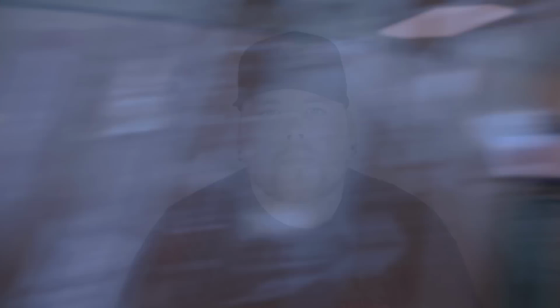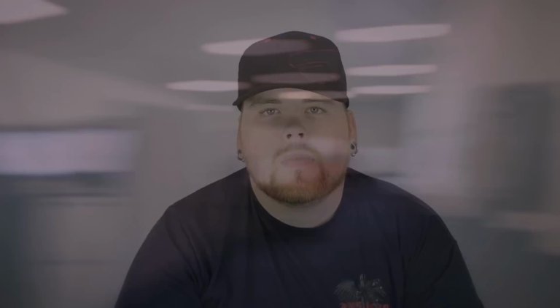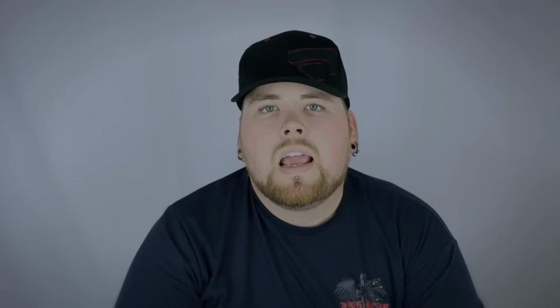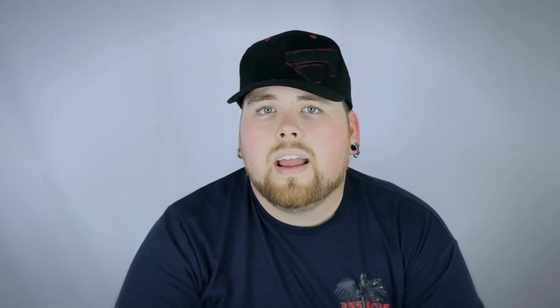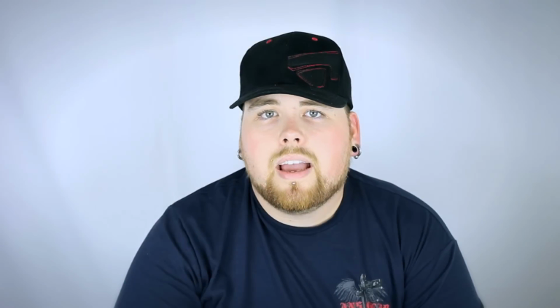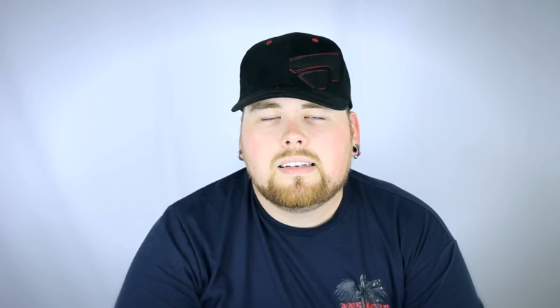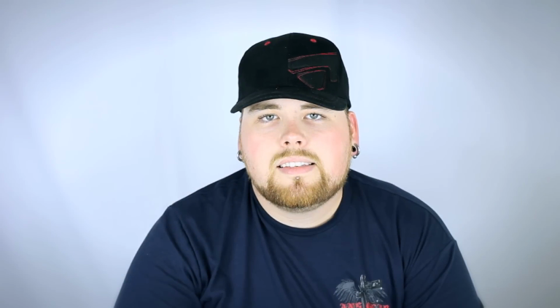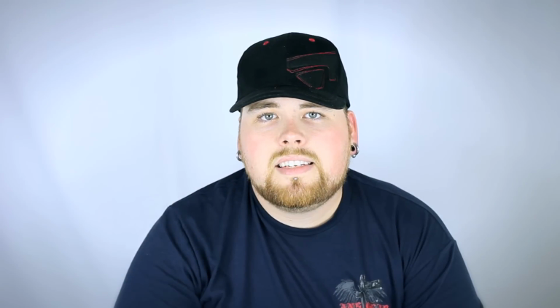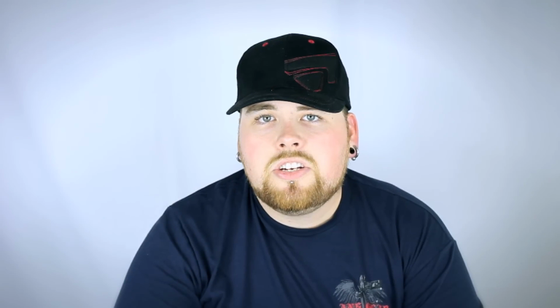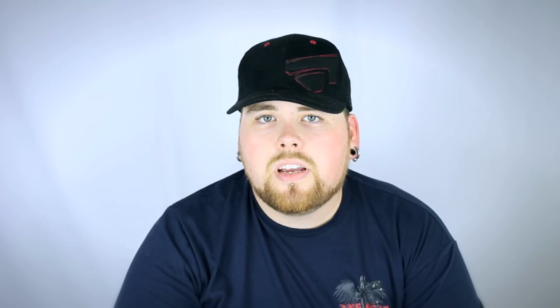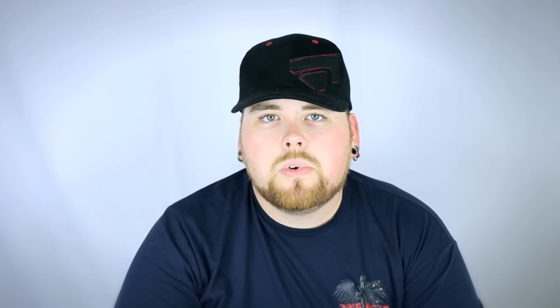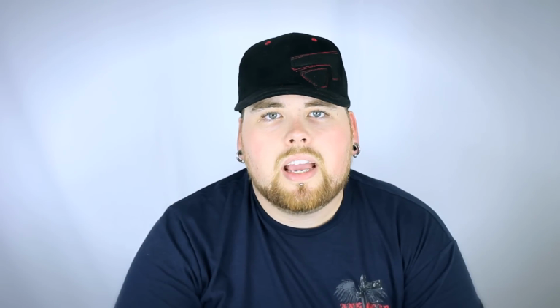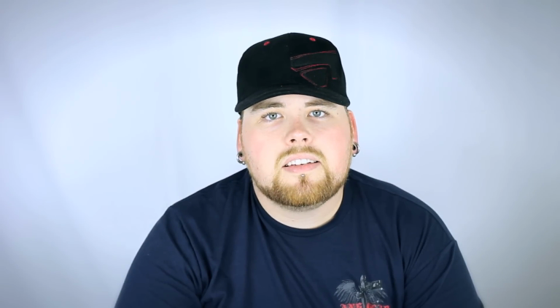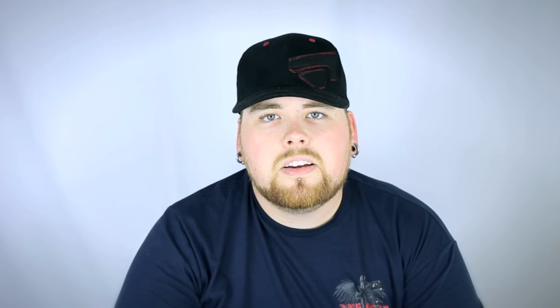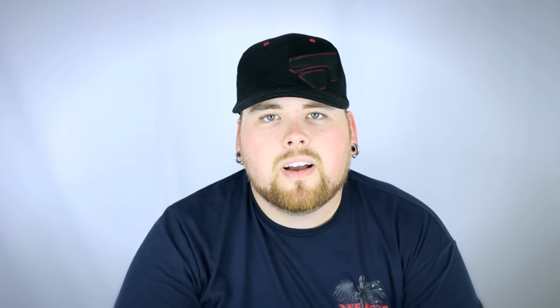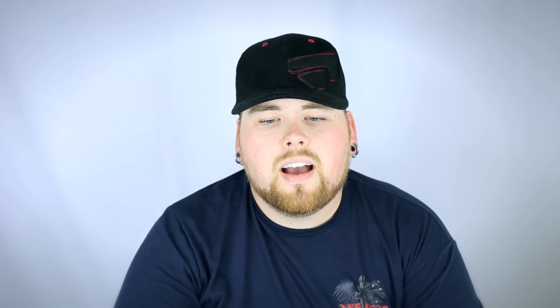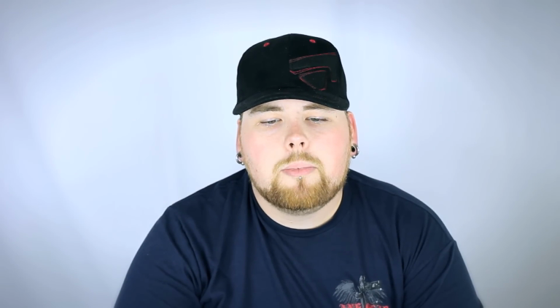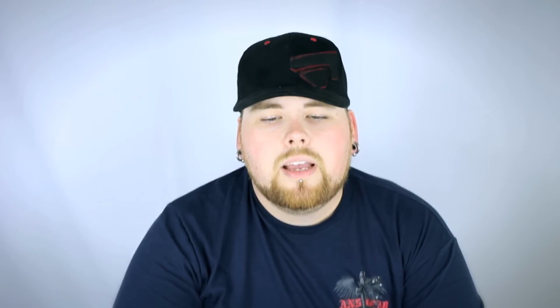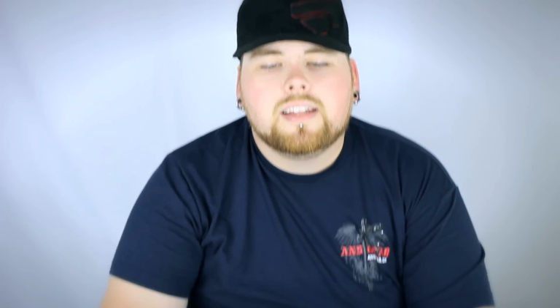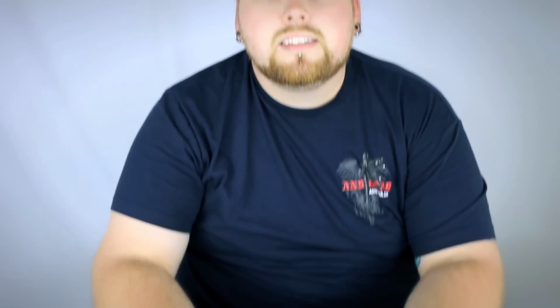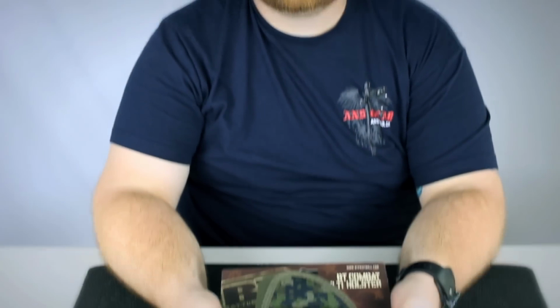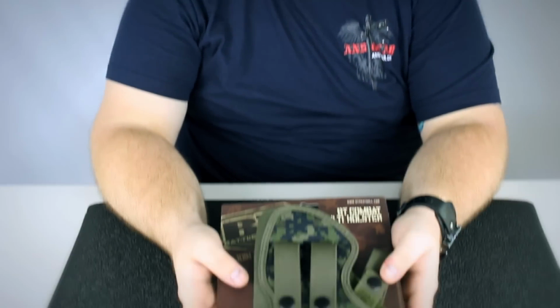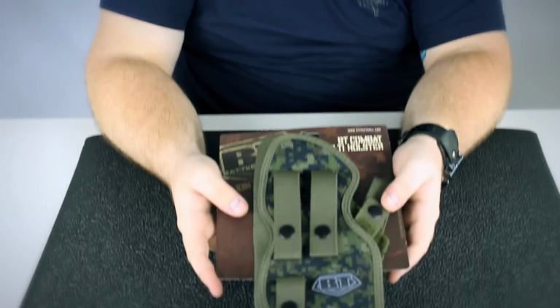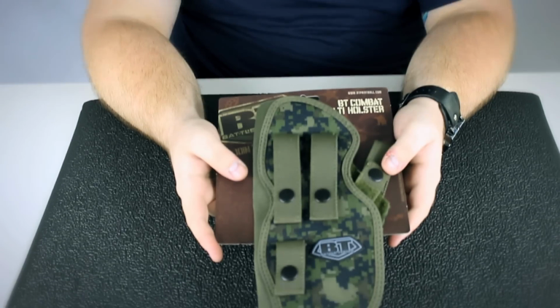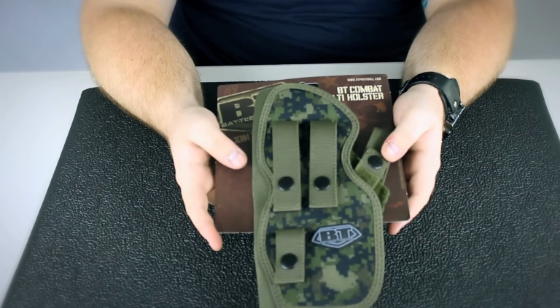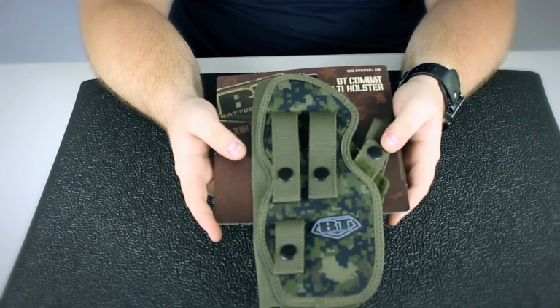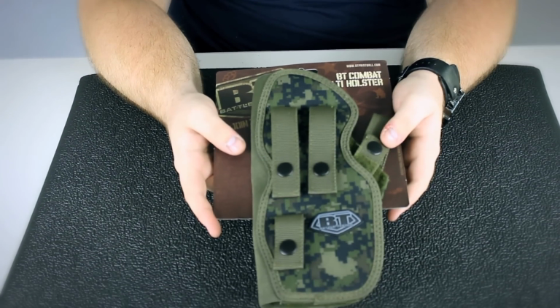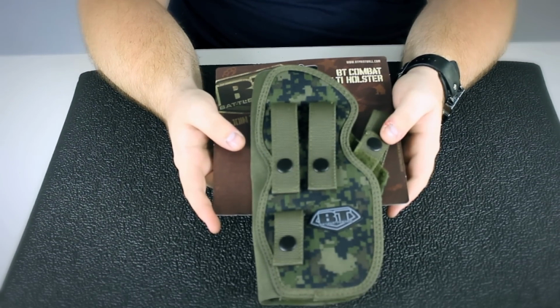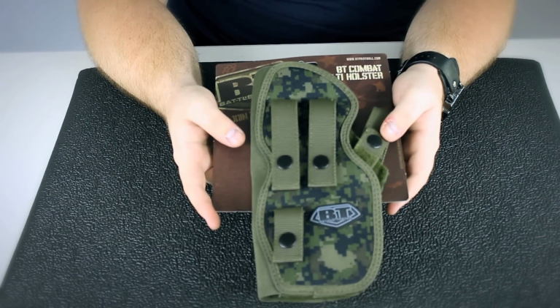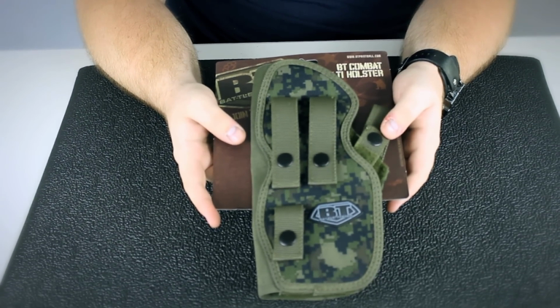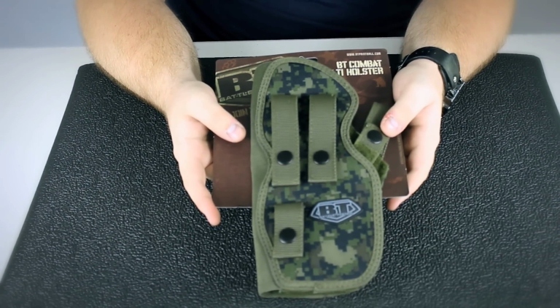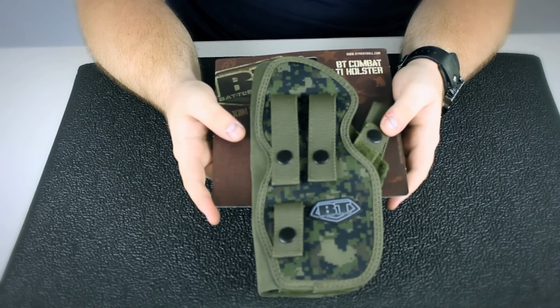Hey guys, it's DJ with ANSGear.com and this is the BT Combat Multi Holster.